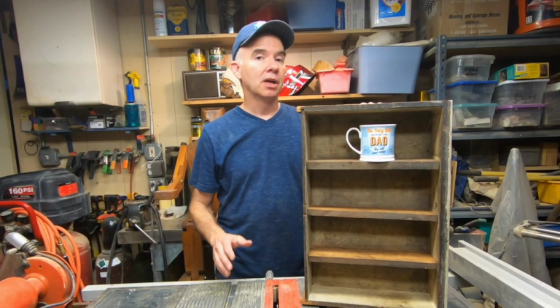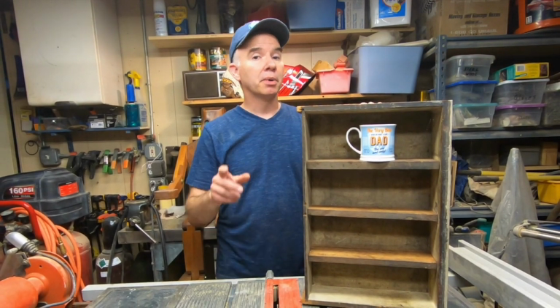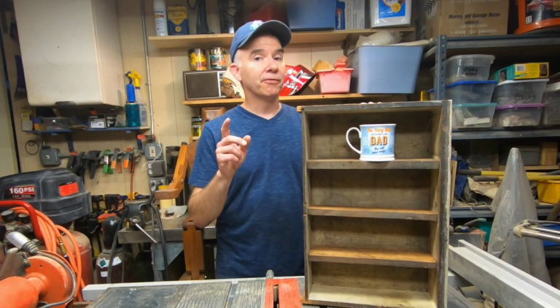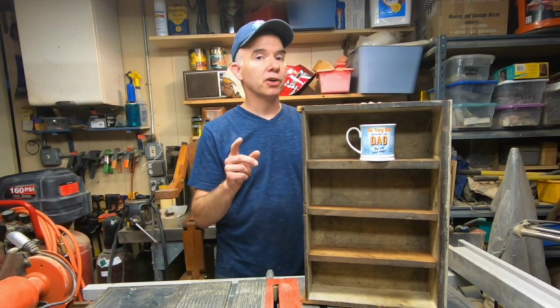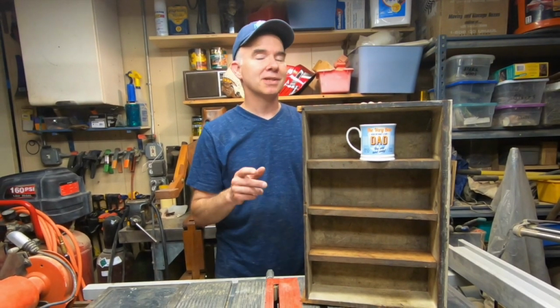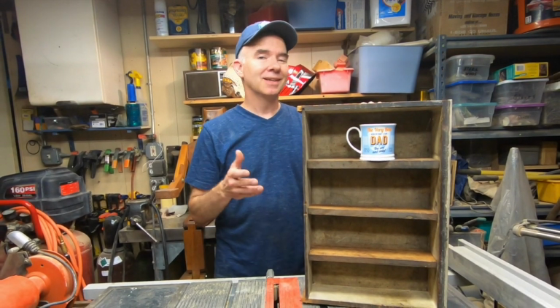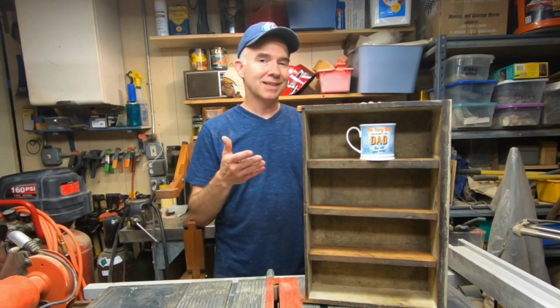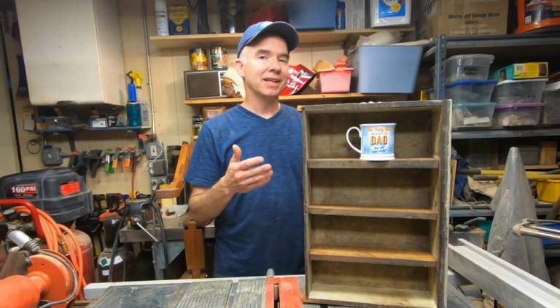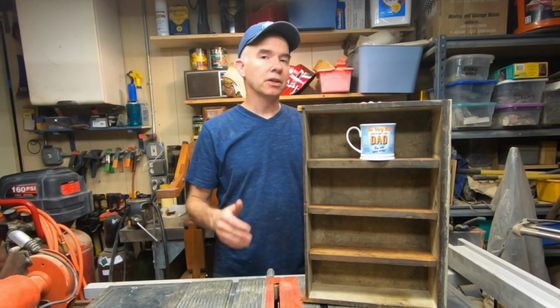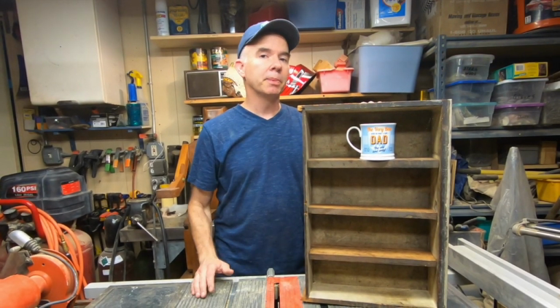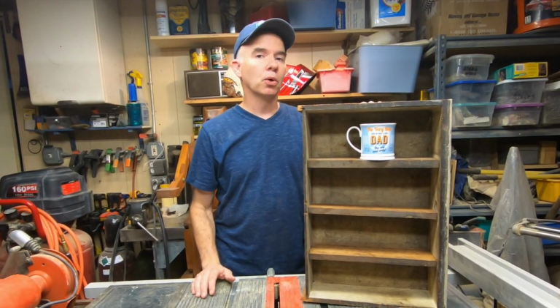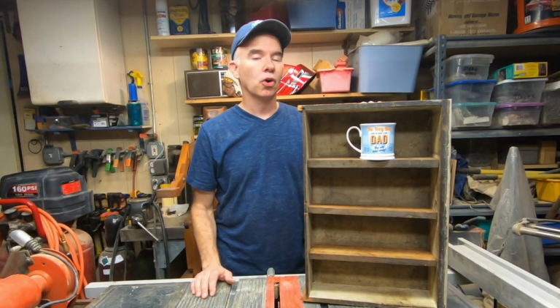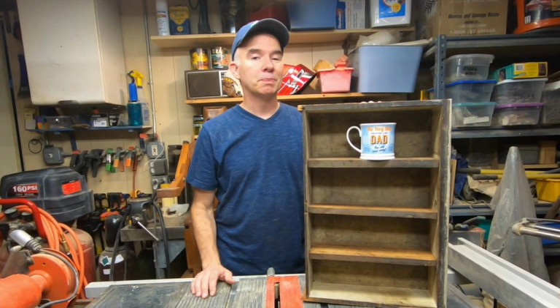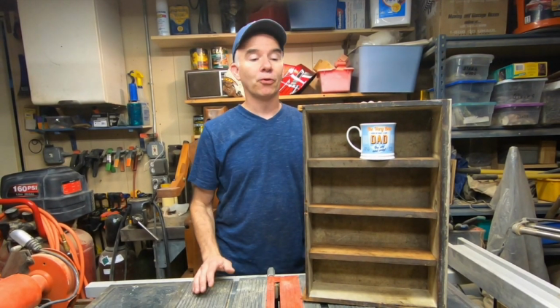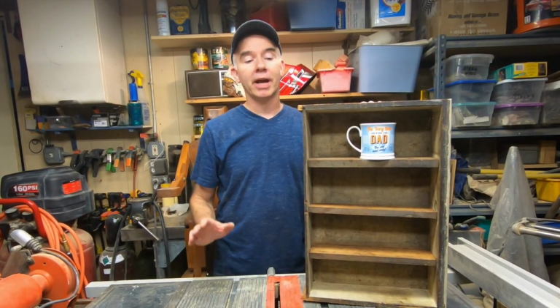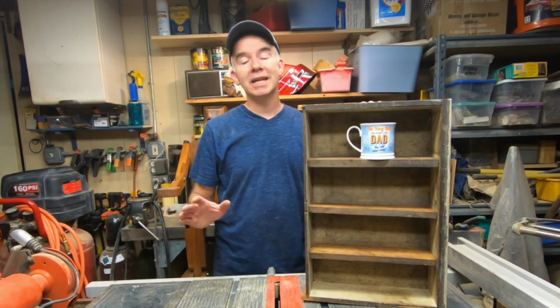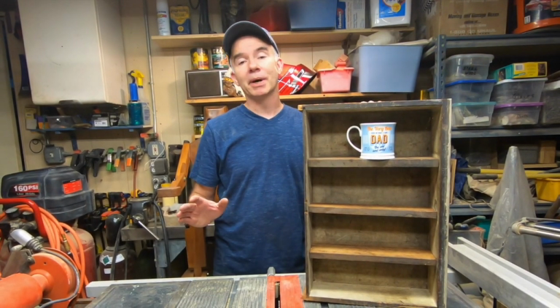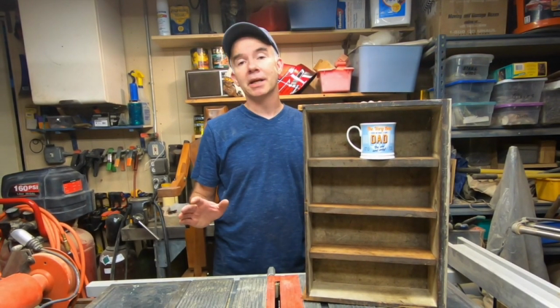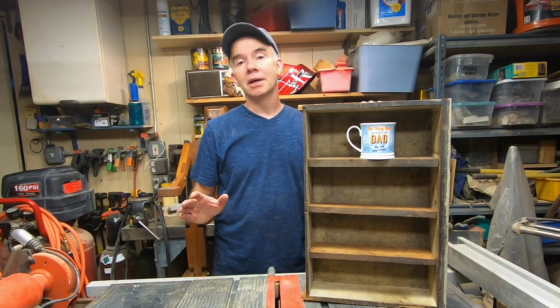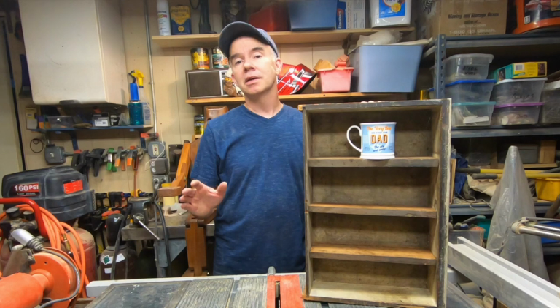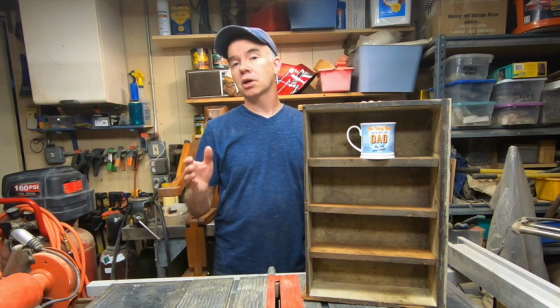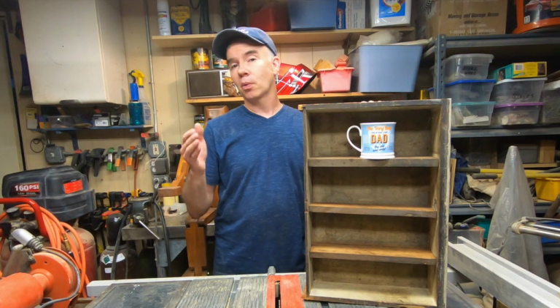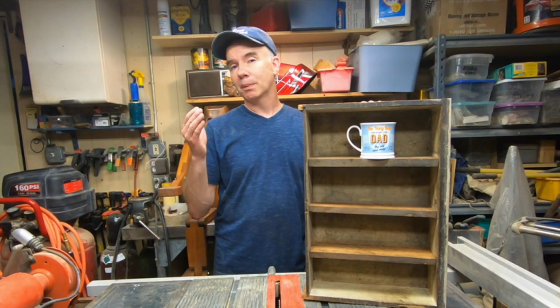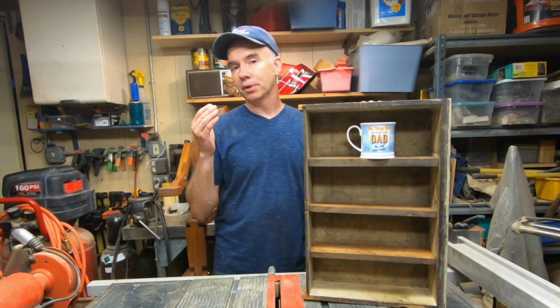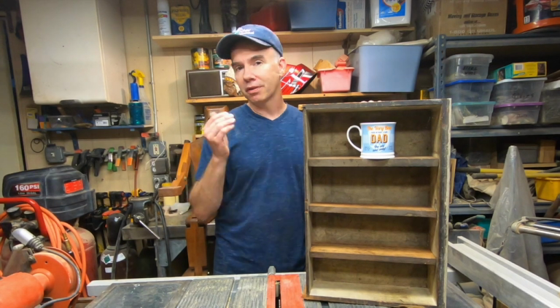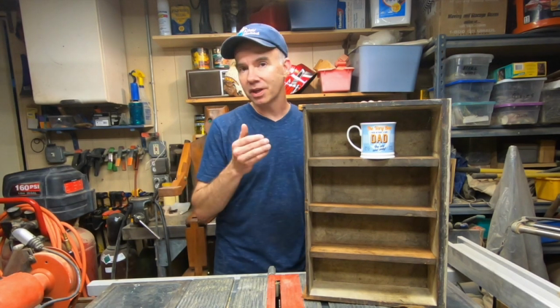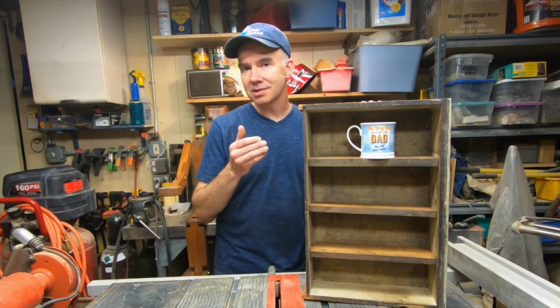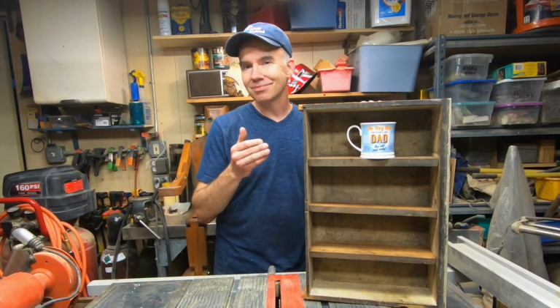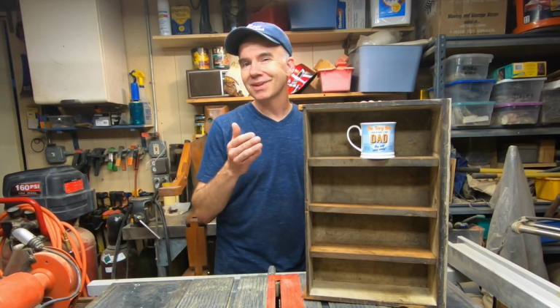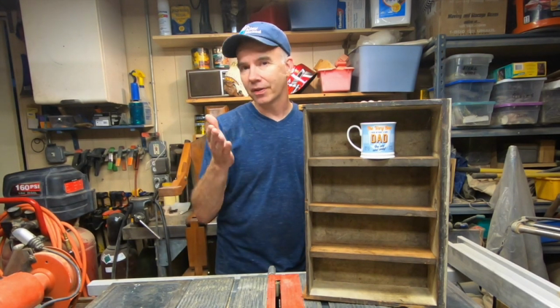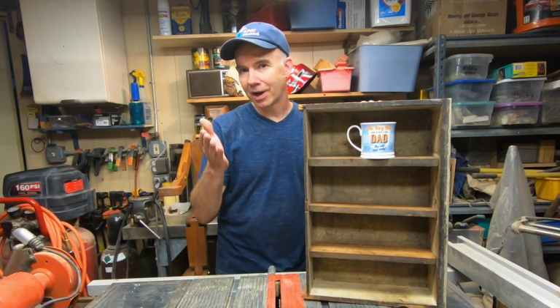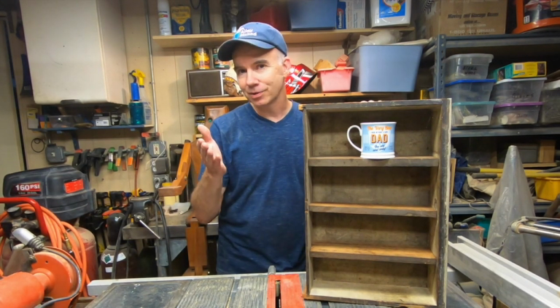But first it's going to need a little bit of work before anybody is going to want to put this in their house.